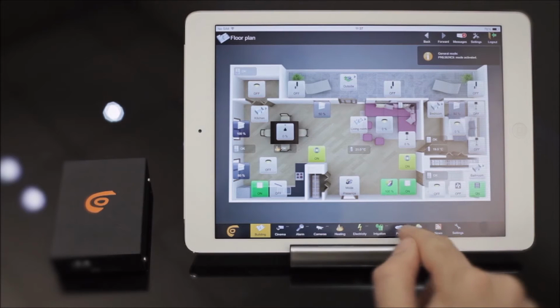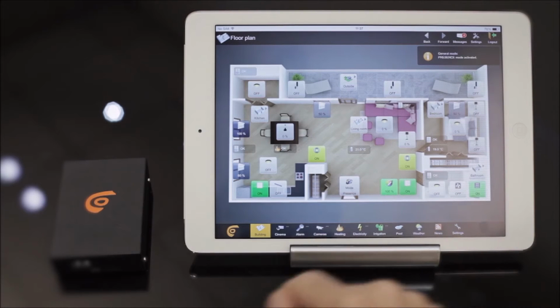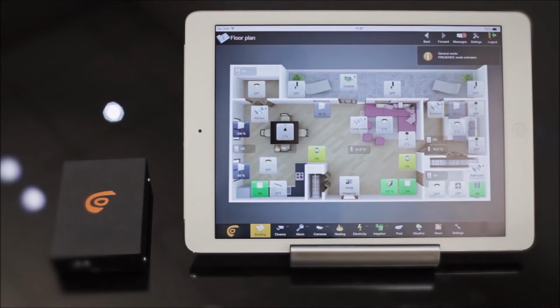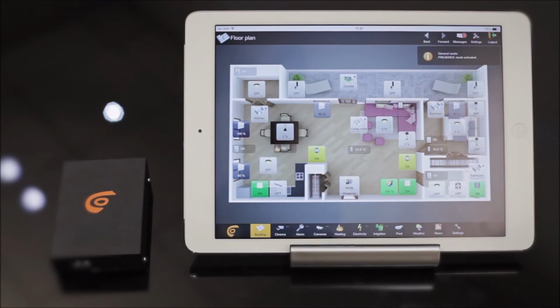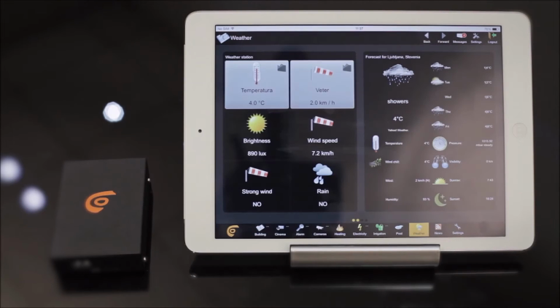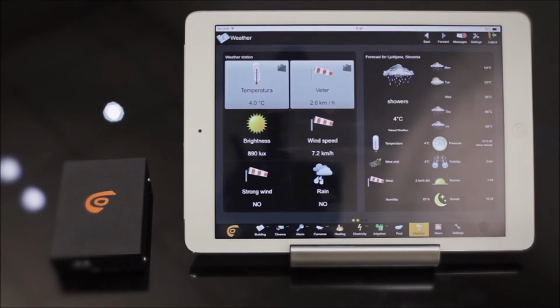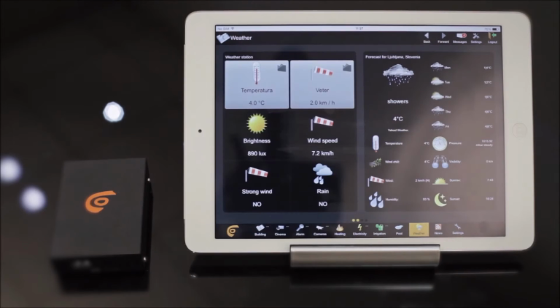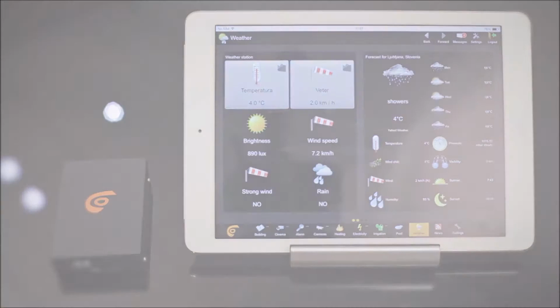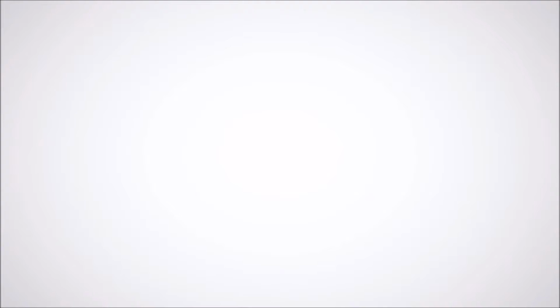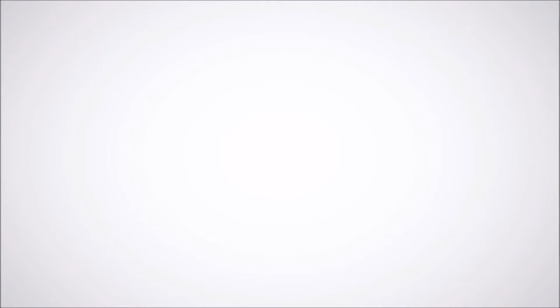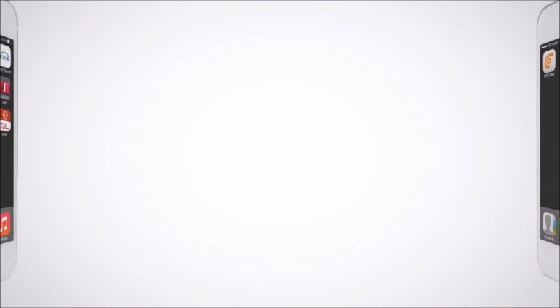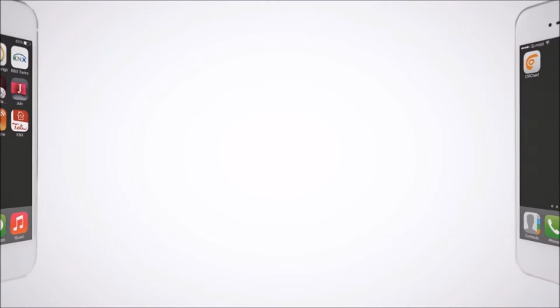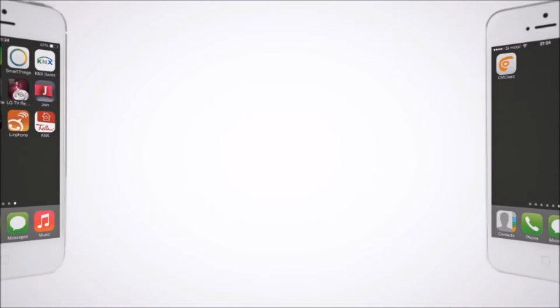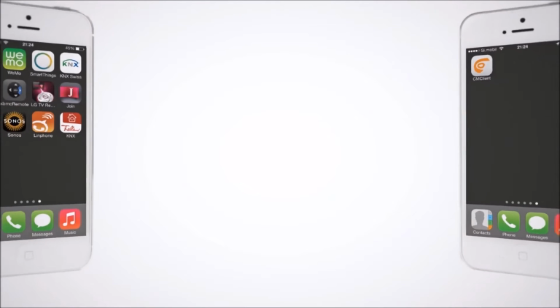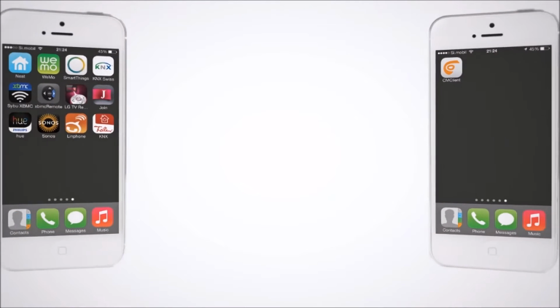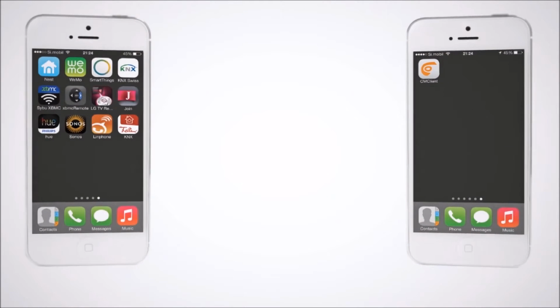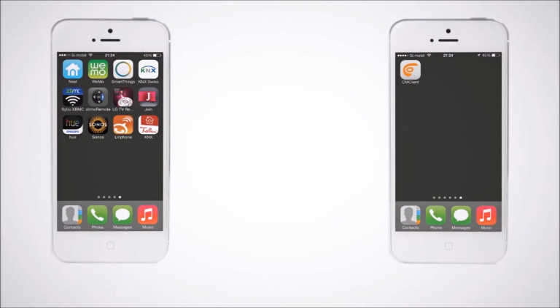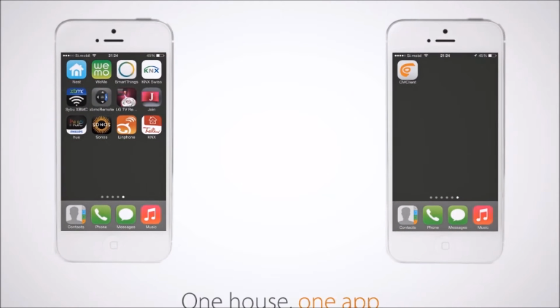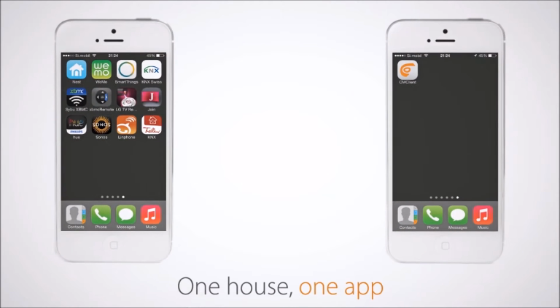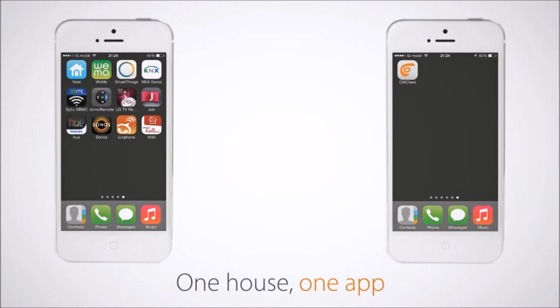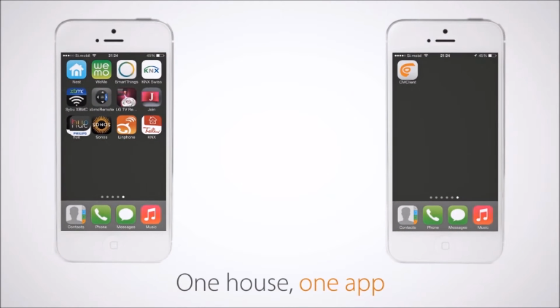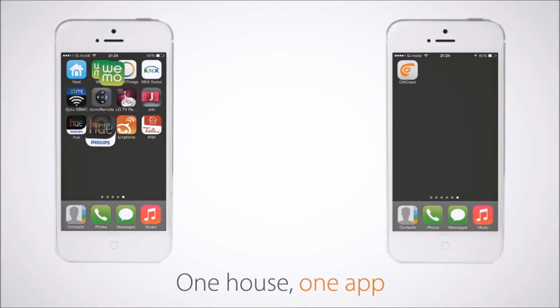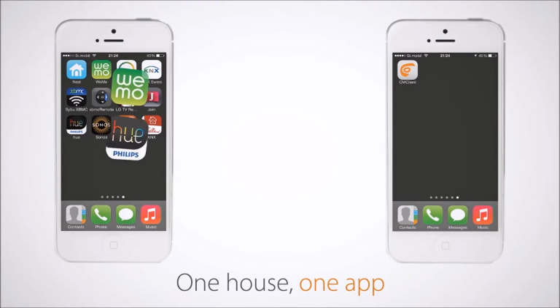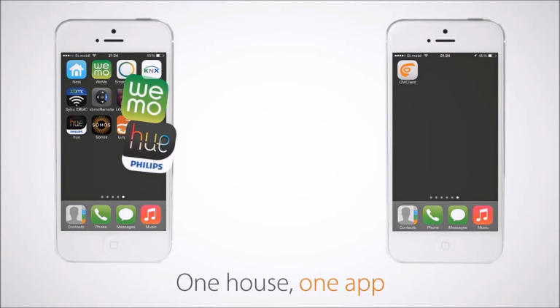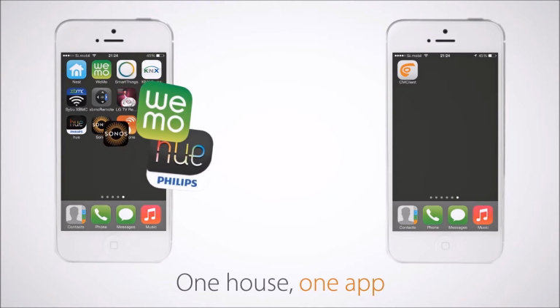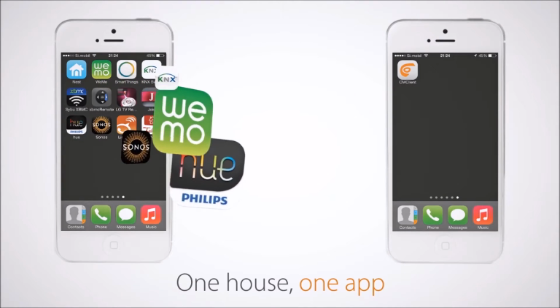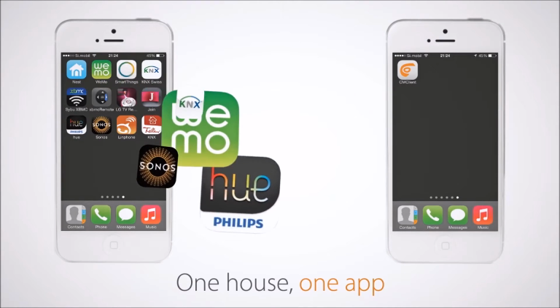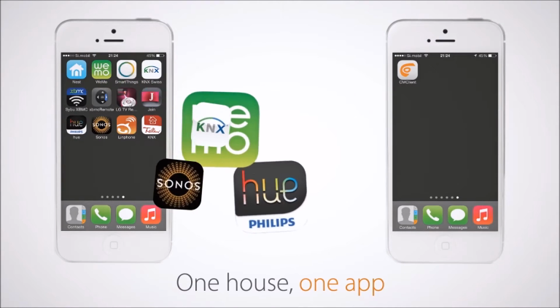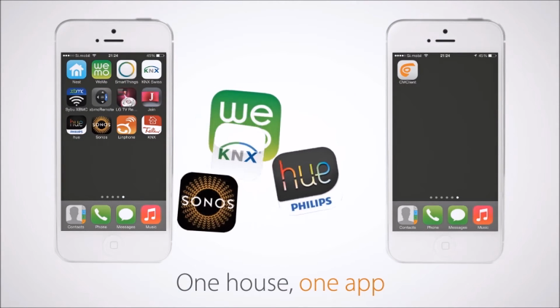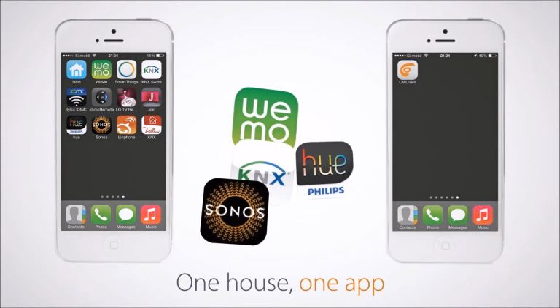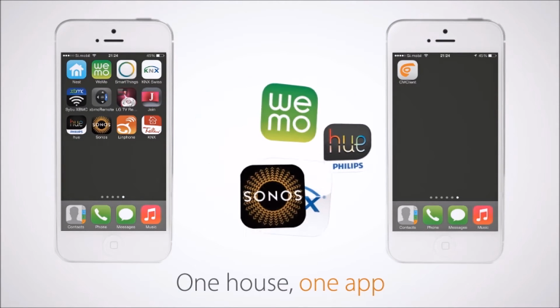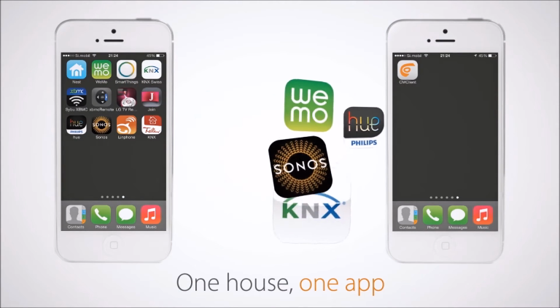The solution is one universal platform, an operating system where all devices are working together. In short, Comfort Click BOS.